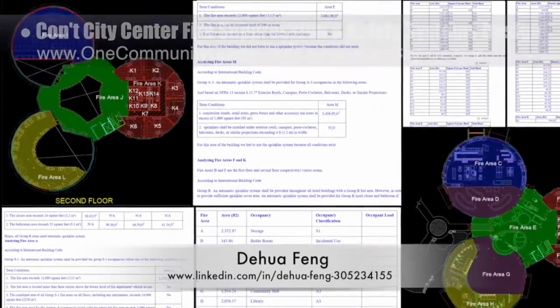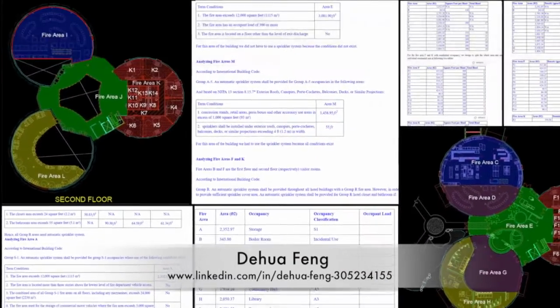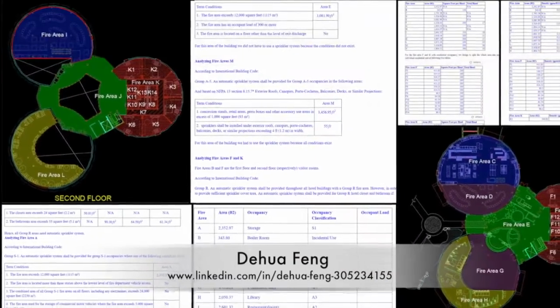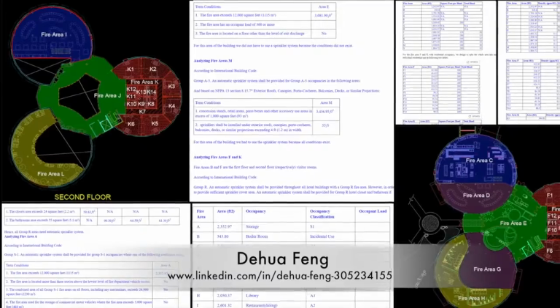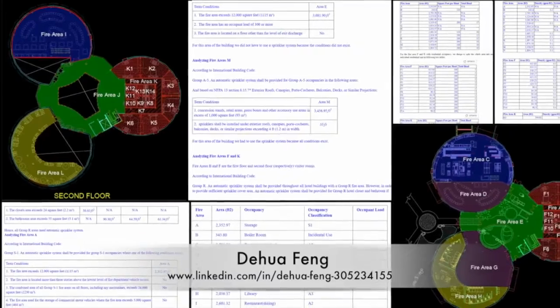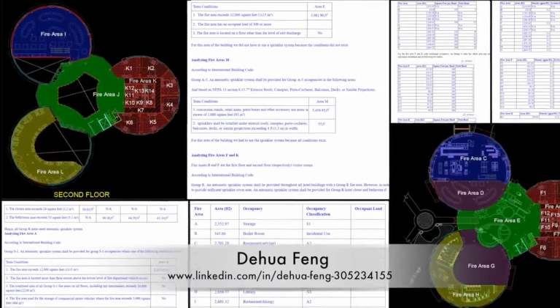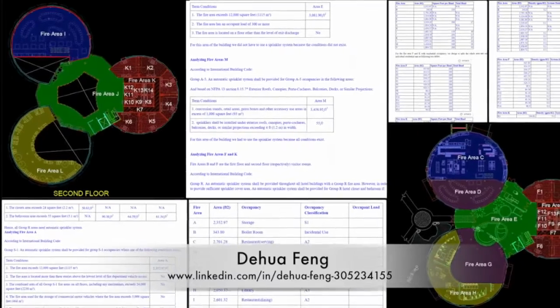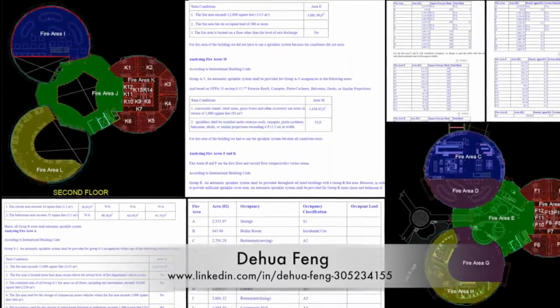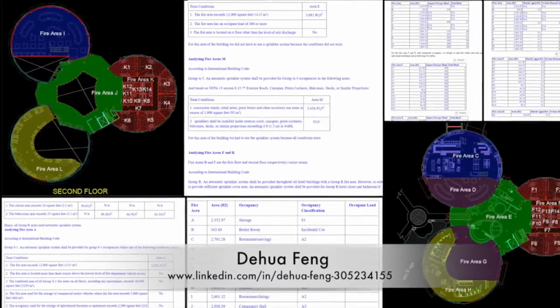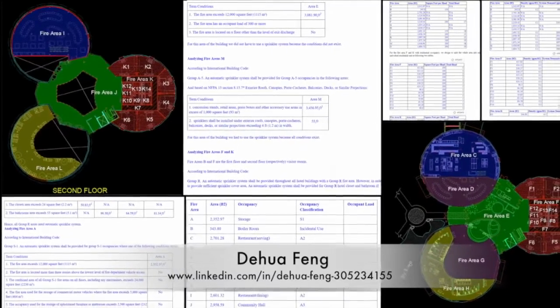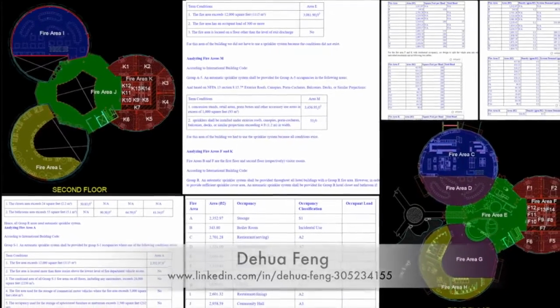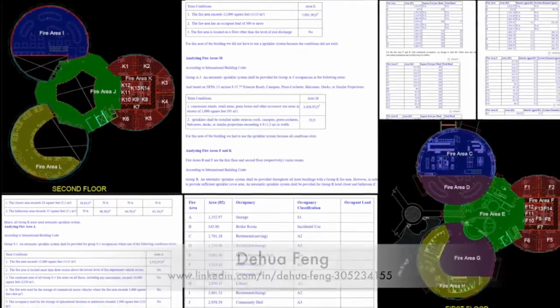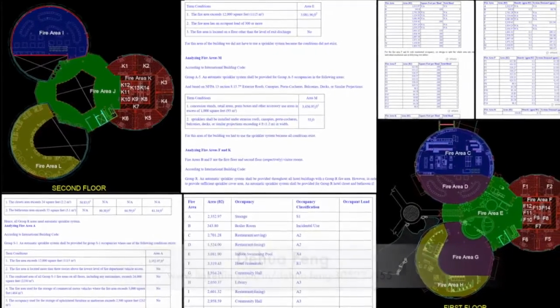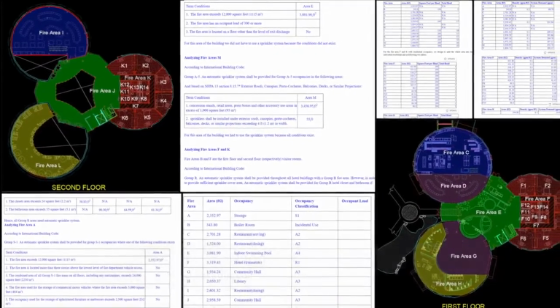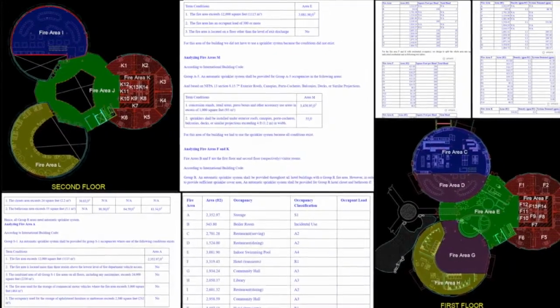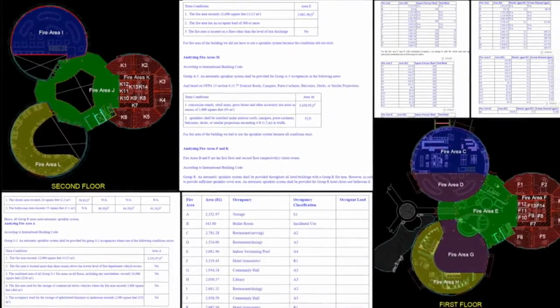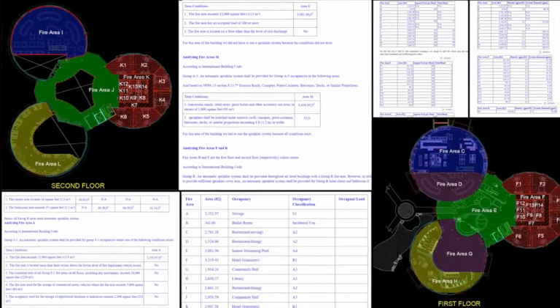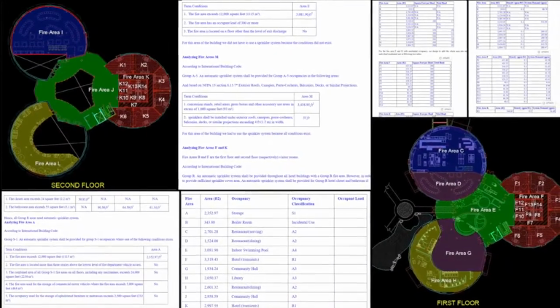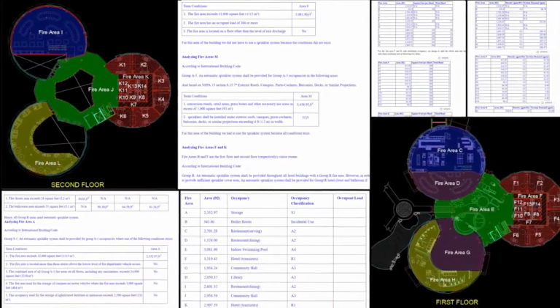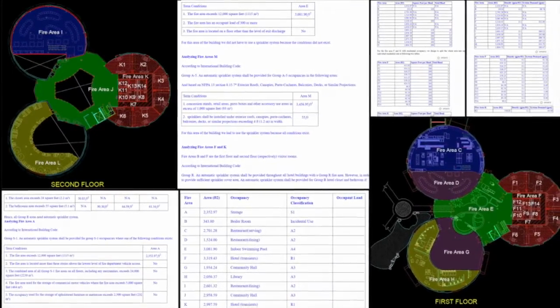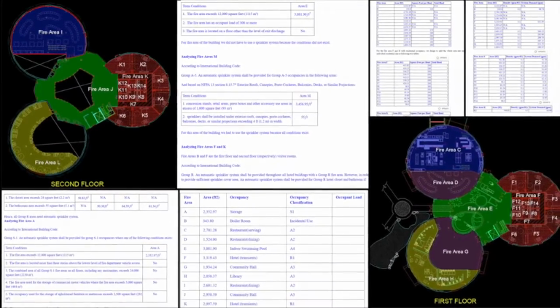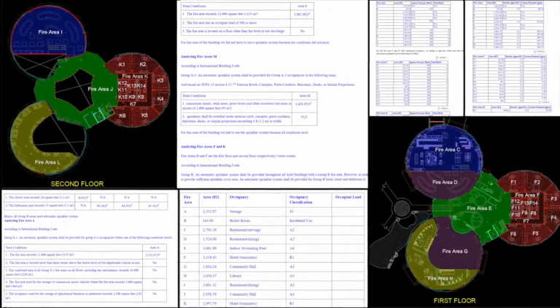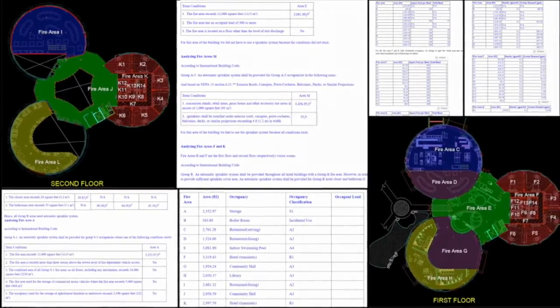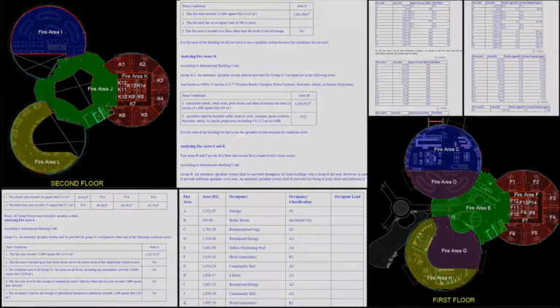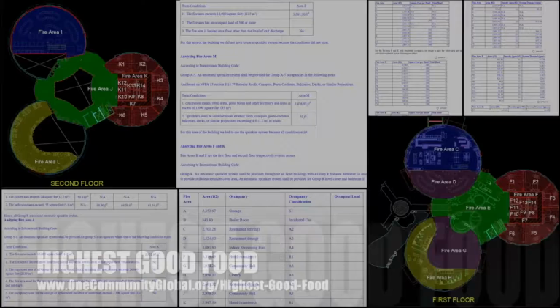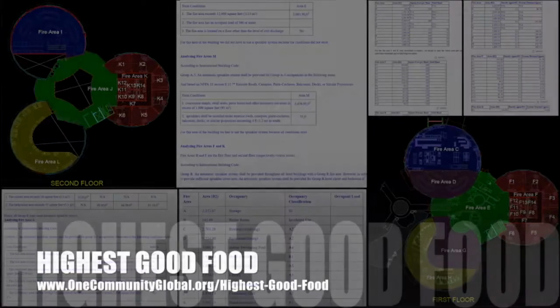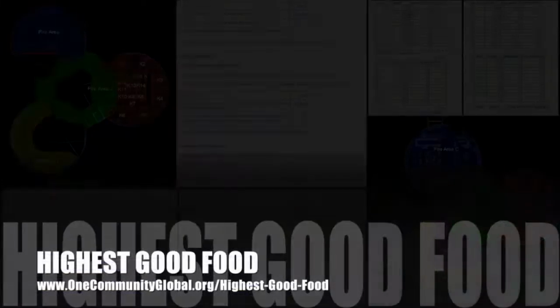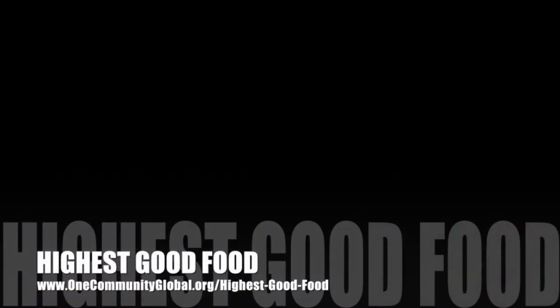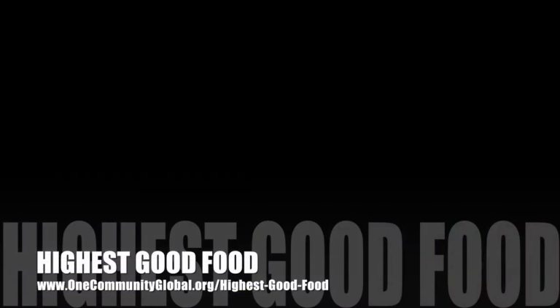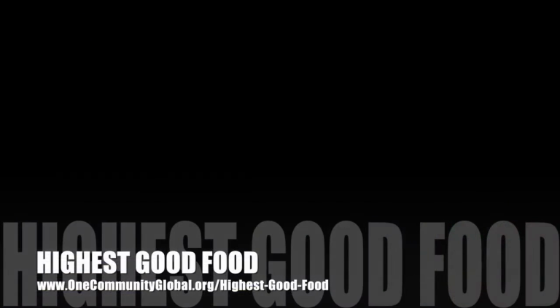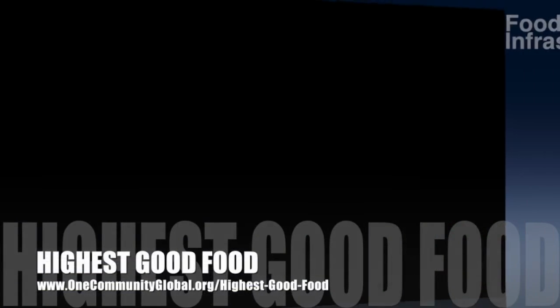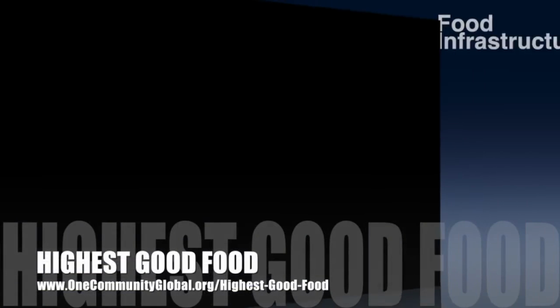Last but not least, Da Hua Feng, civil engineer, completed his third week working on the fire suppression and safety systems designs for the city center. This week he split the residential zones in AutoCAD, calculated the required sprinkler head and system demands, and updated all the related tutorial details.